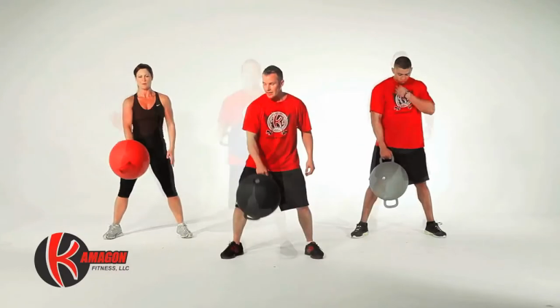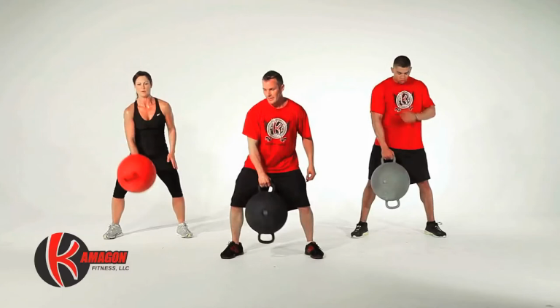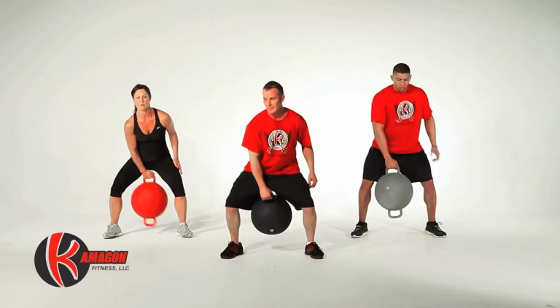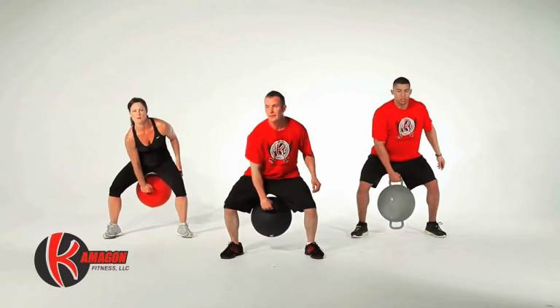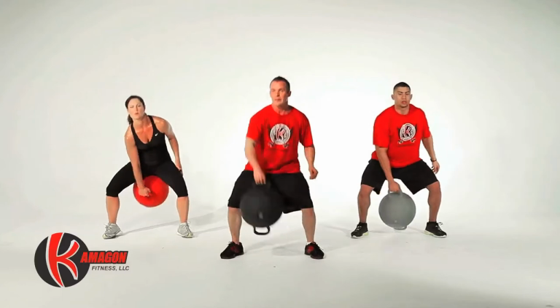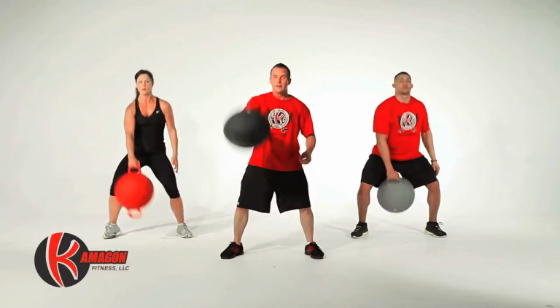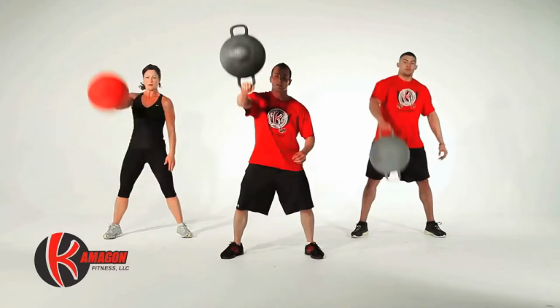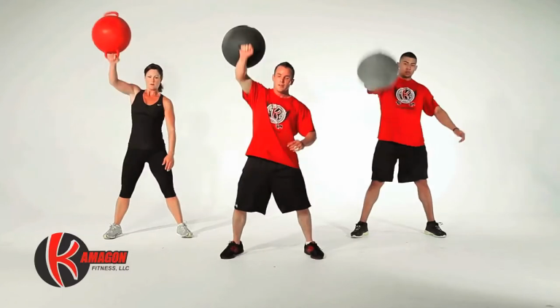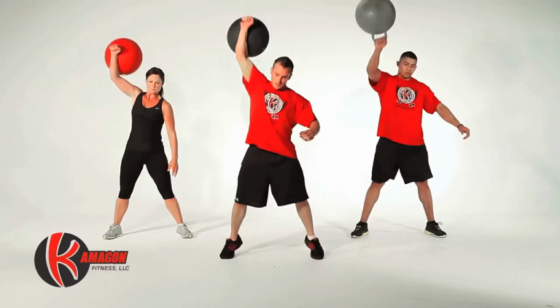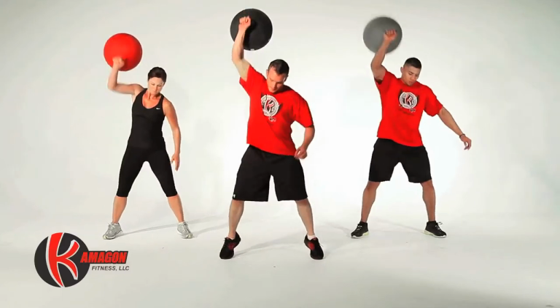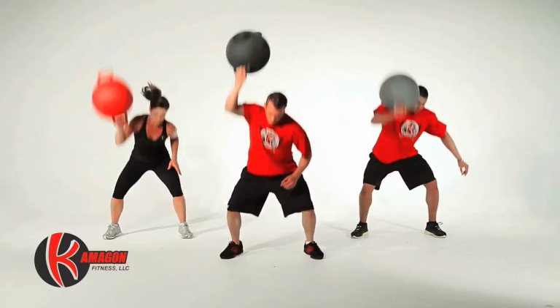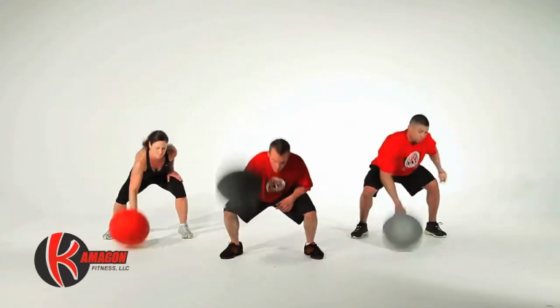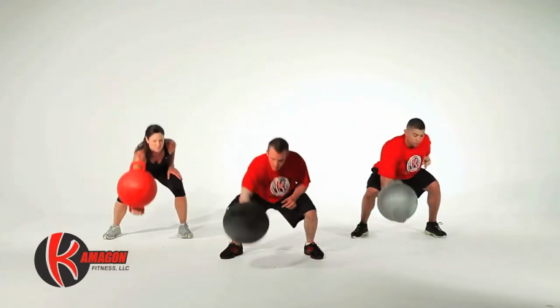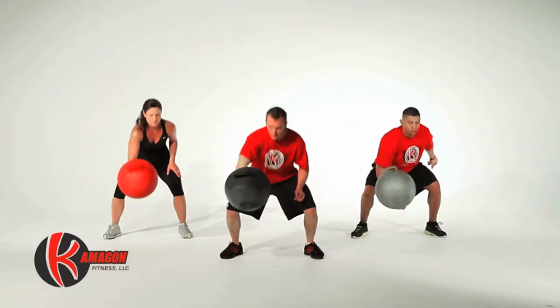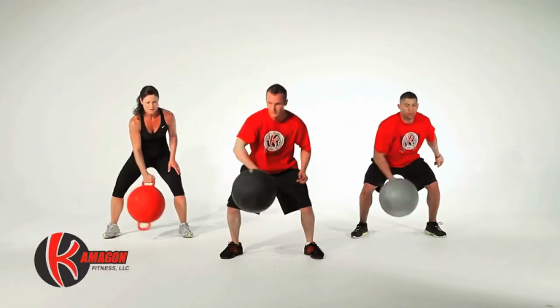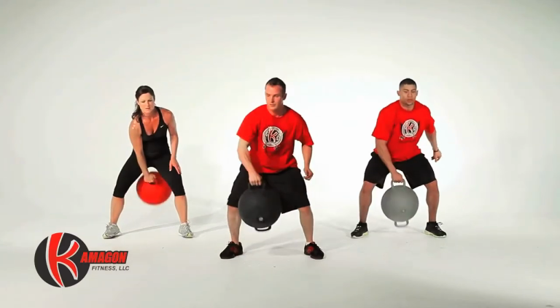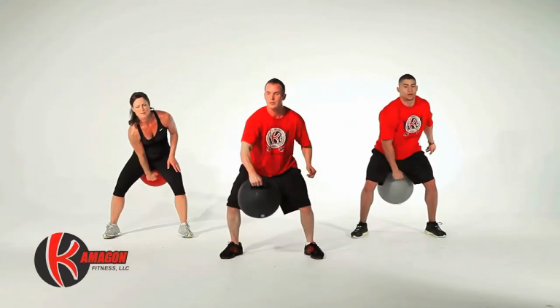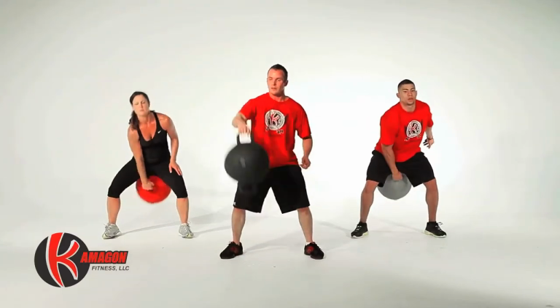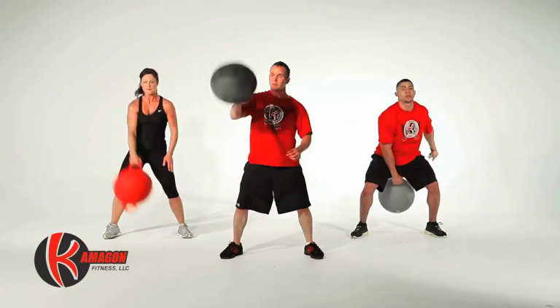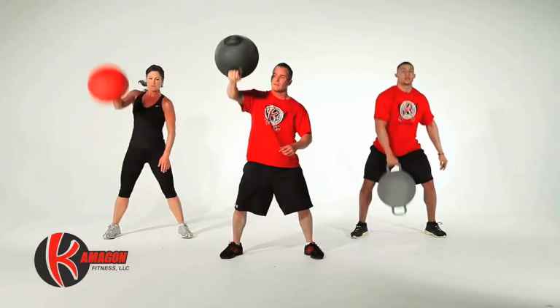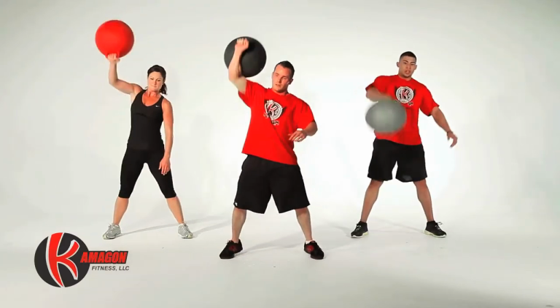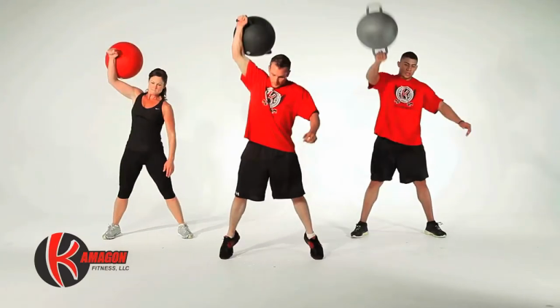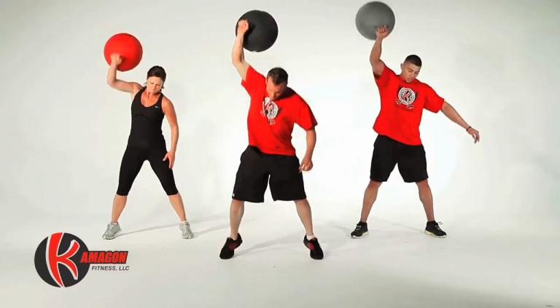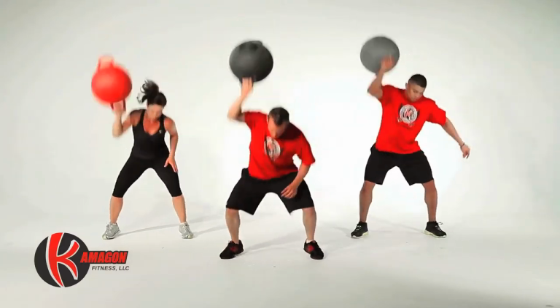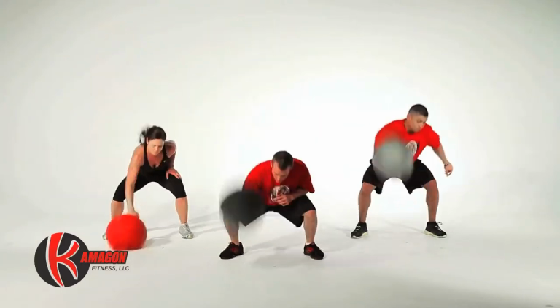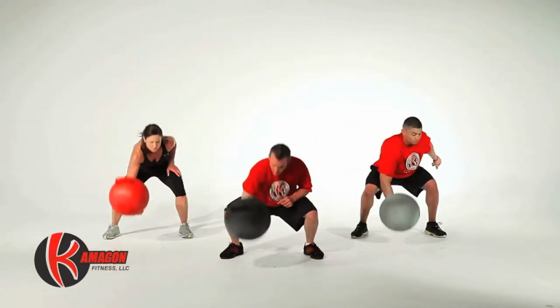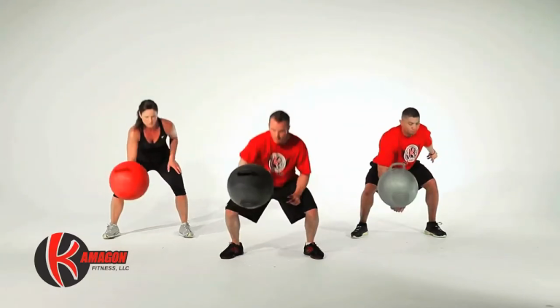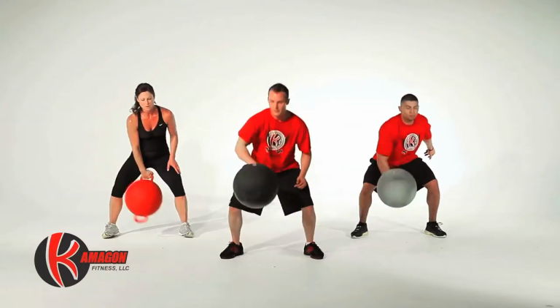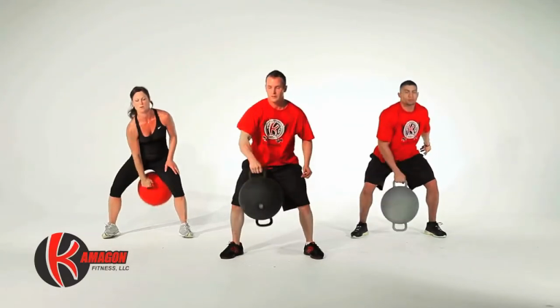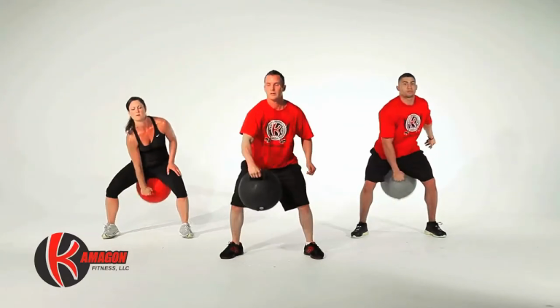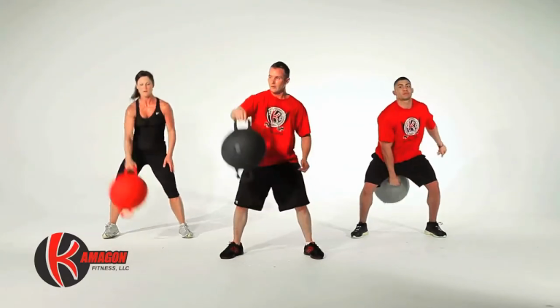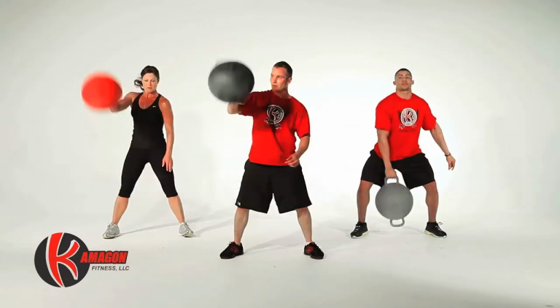Next are Komagon Snatches with a Slam. Perform 10 repetitions on each arm.